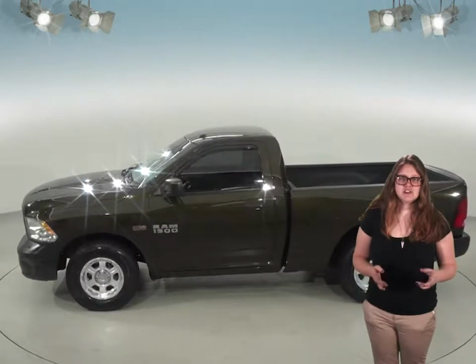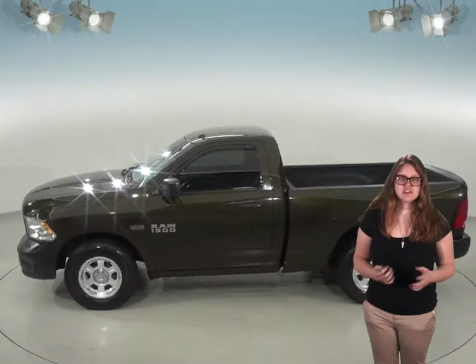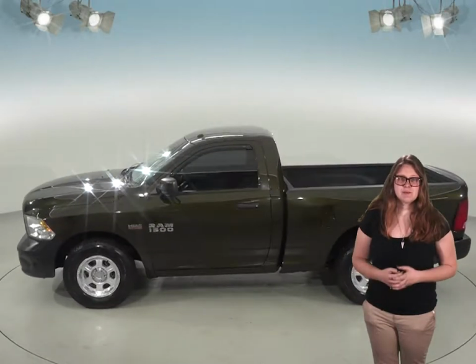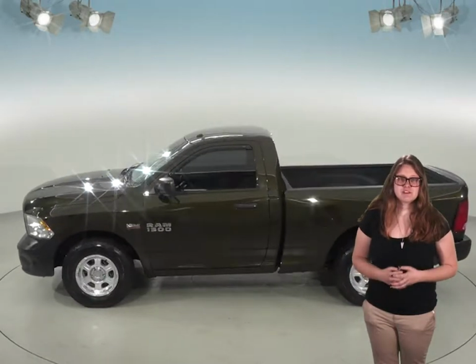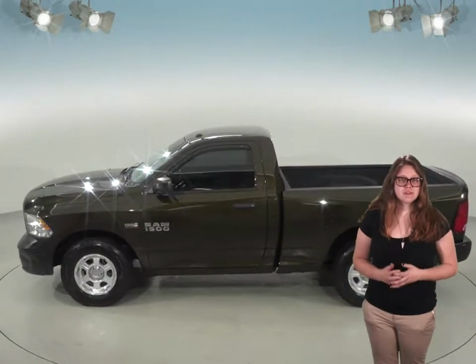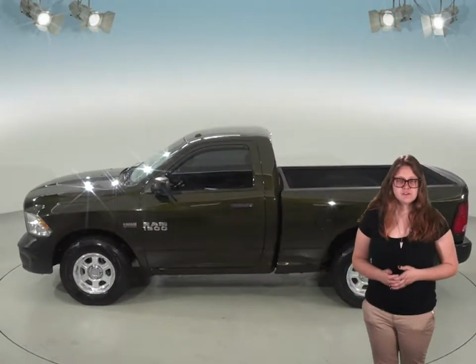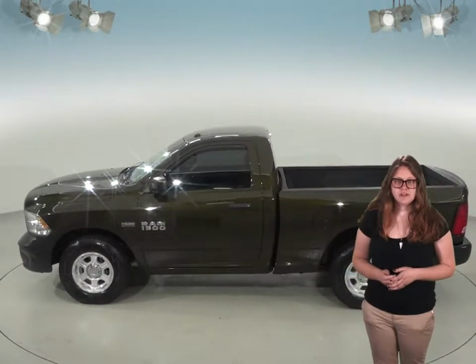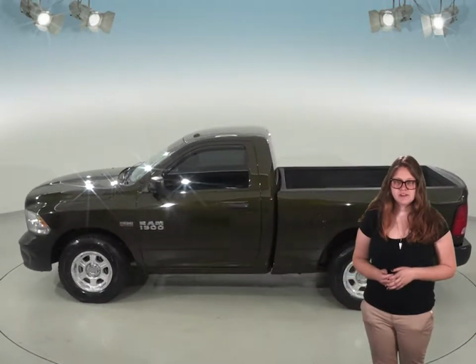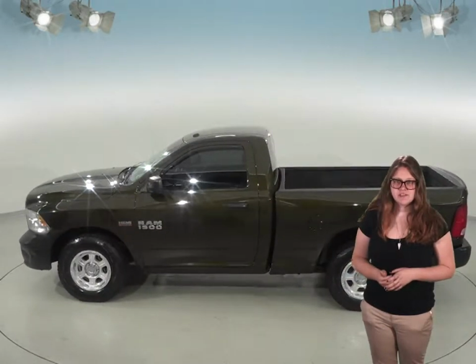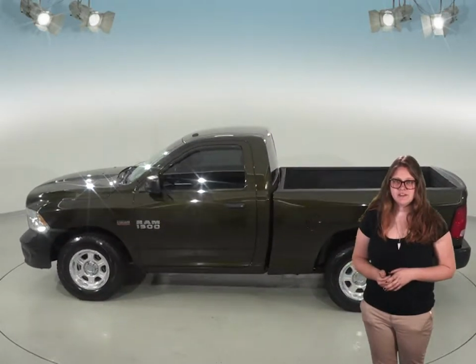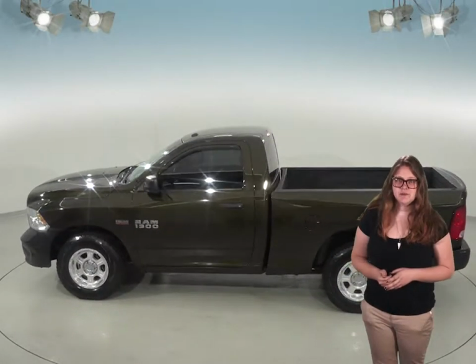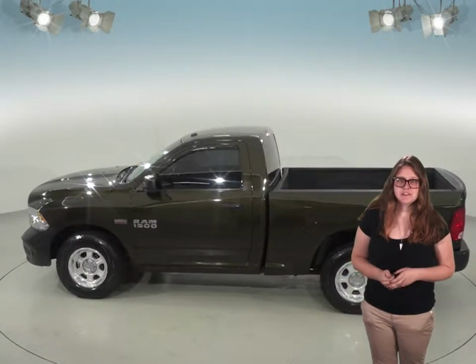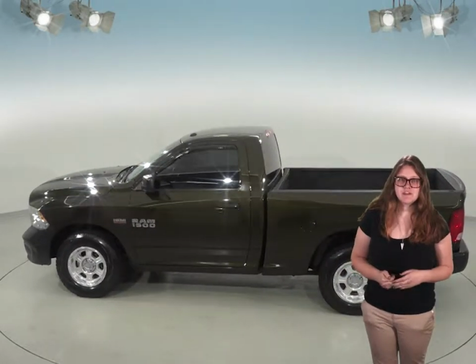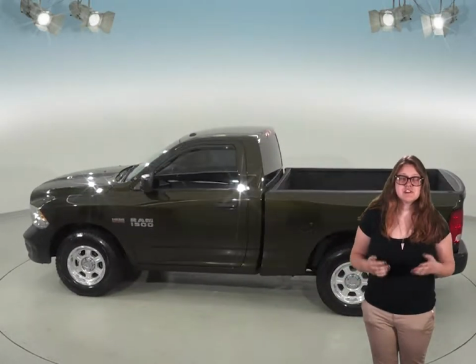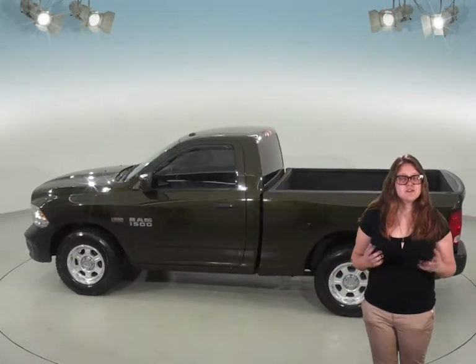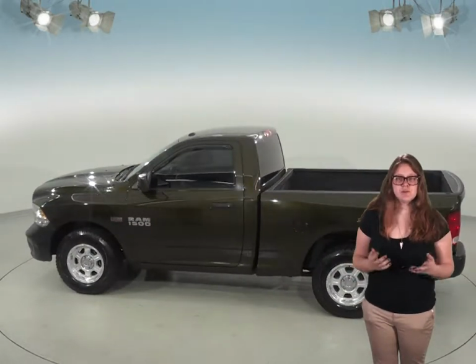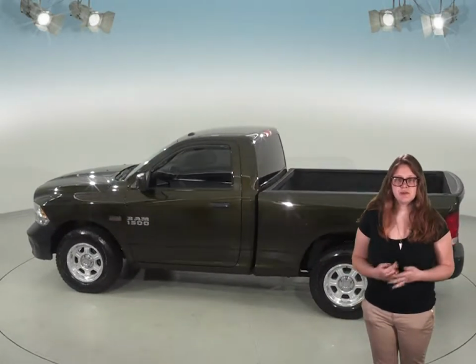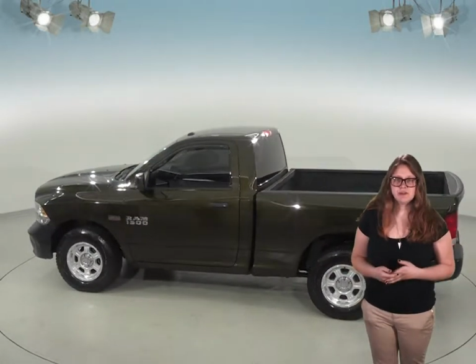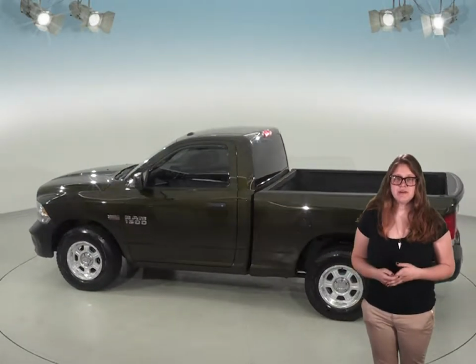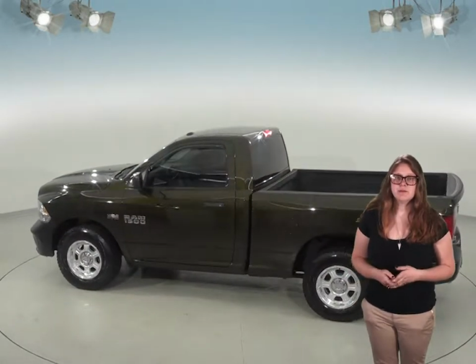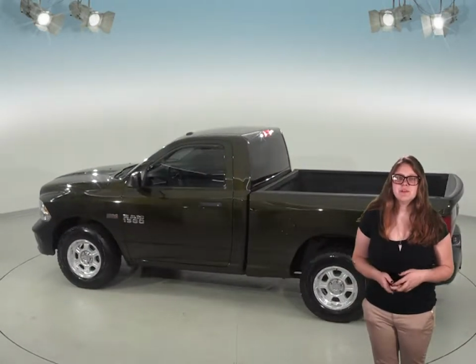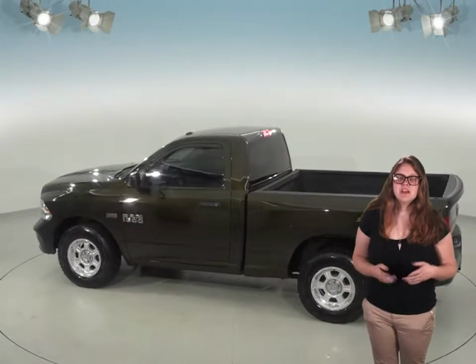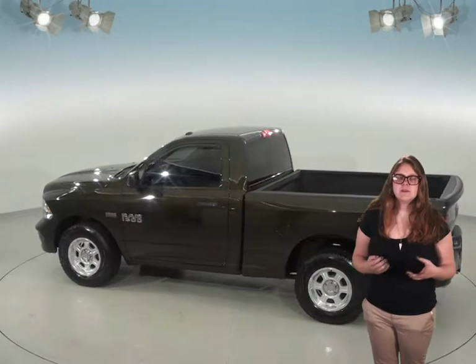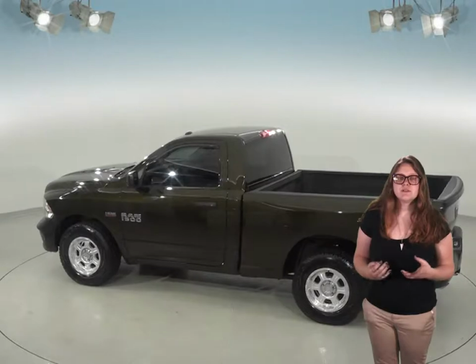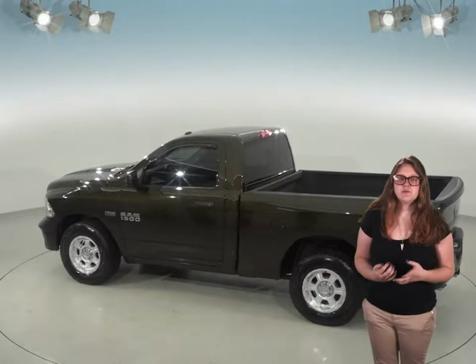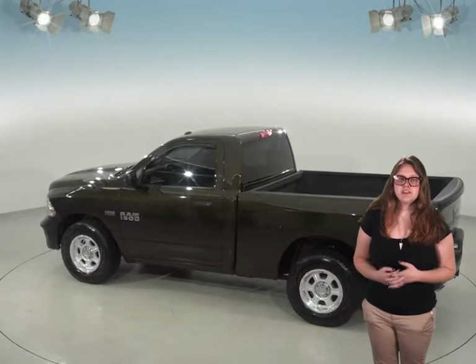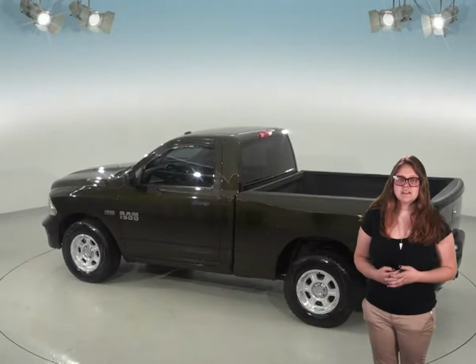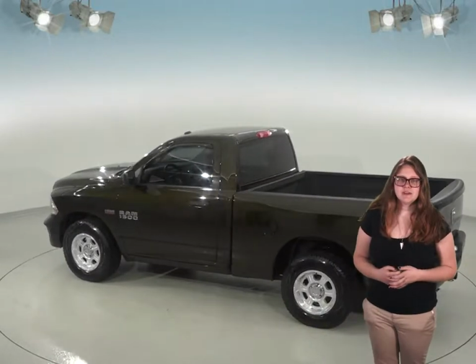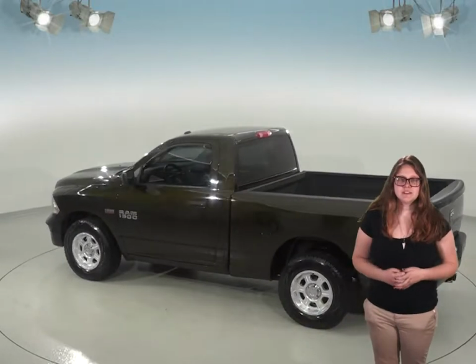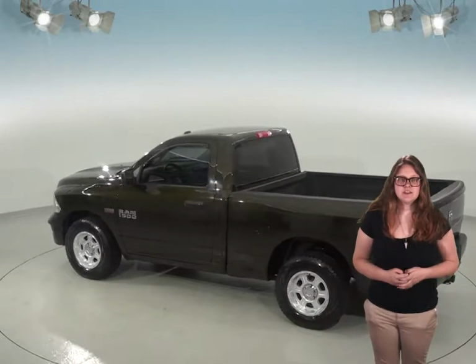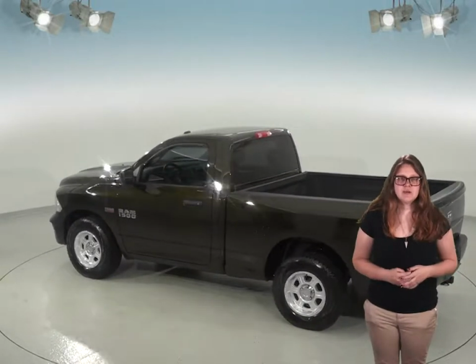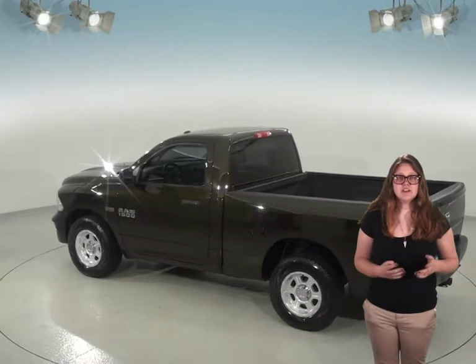This truck has passed our rigorous 172-point inspection, so it's sure to be reliable. And with only 40,000 miles on the odometer,